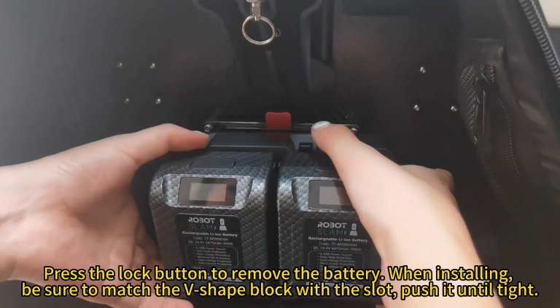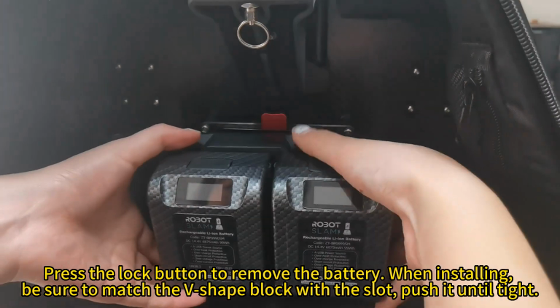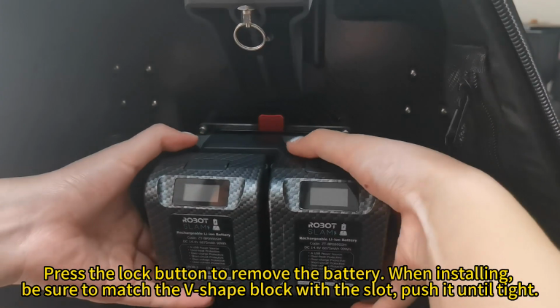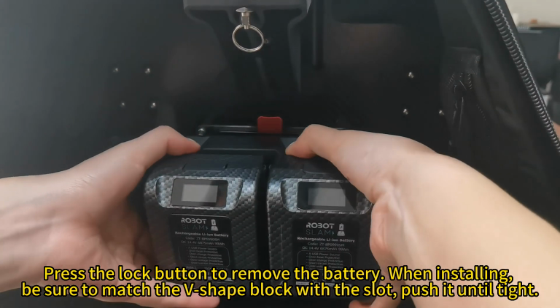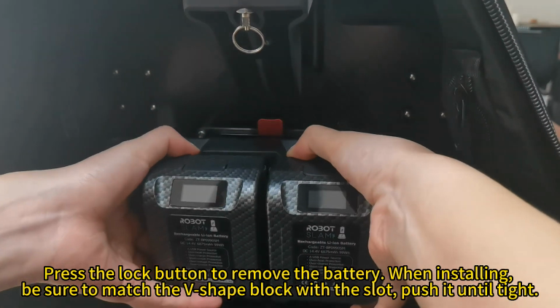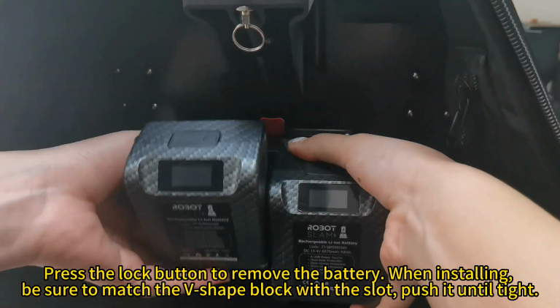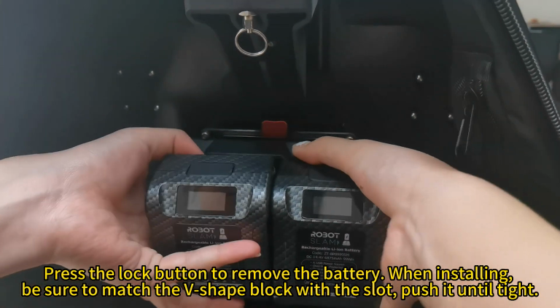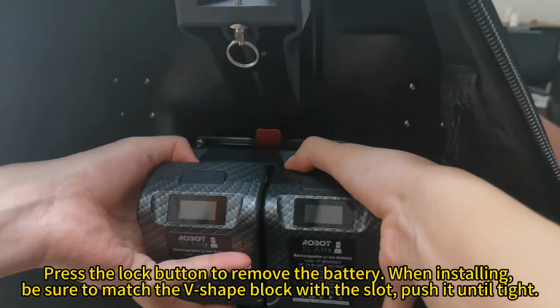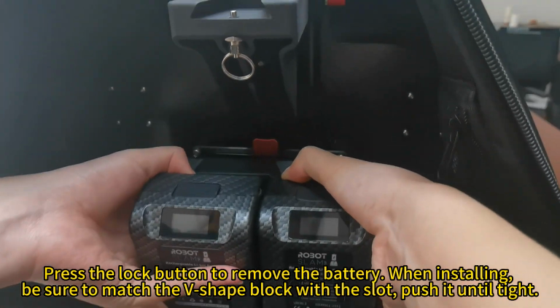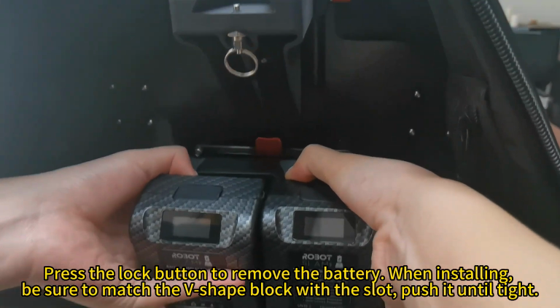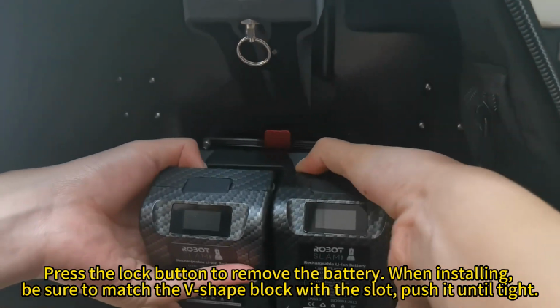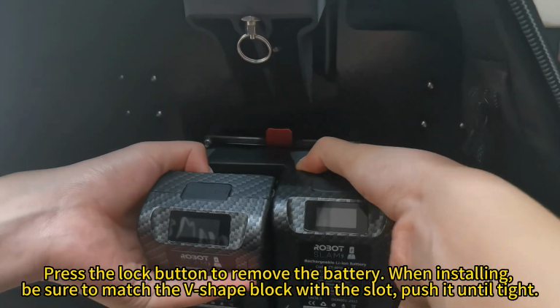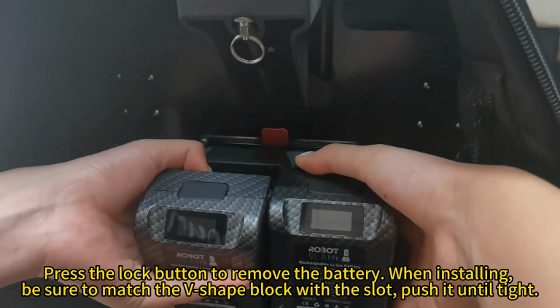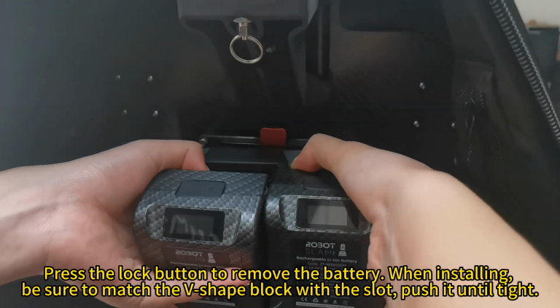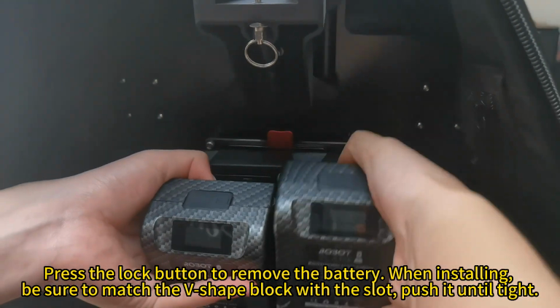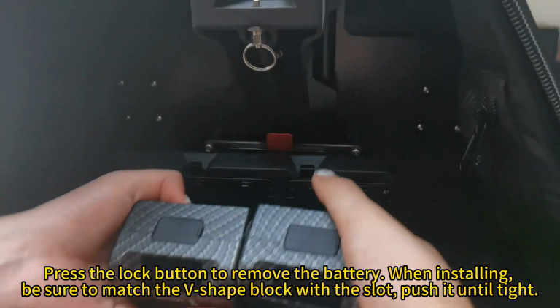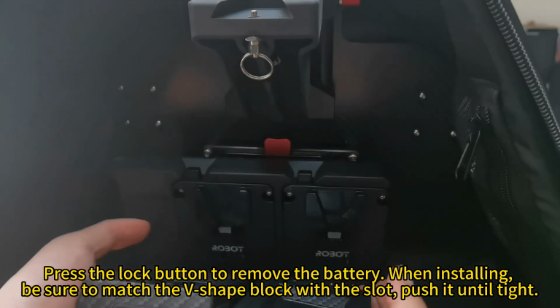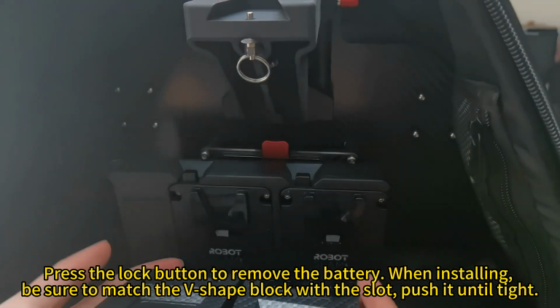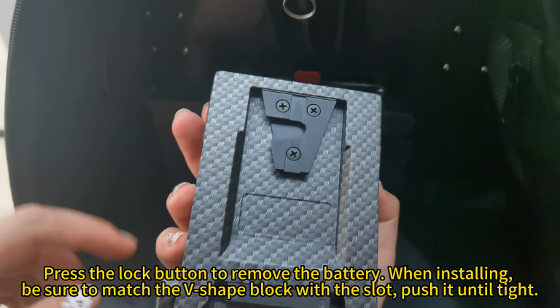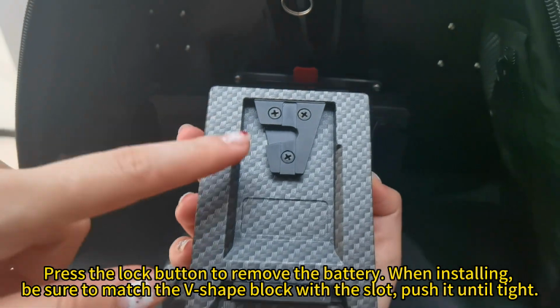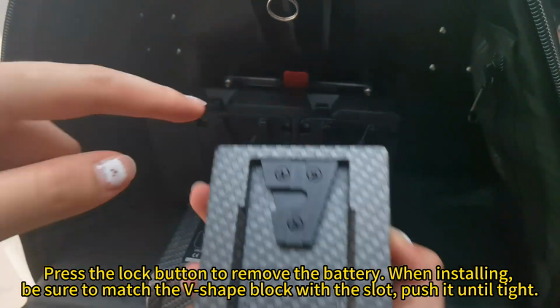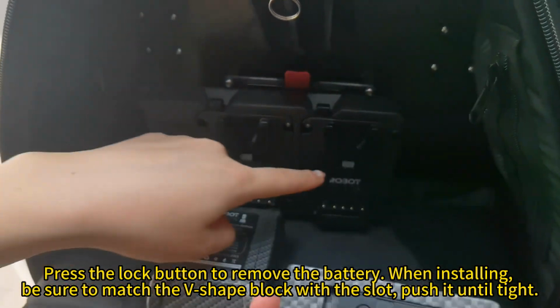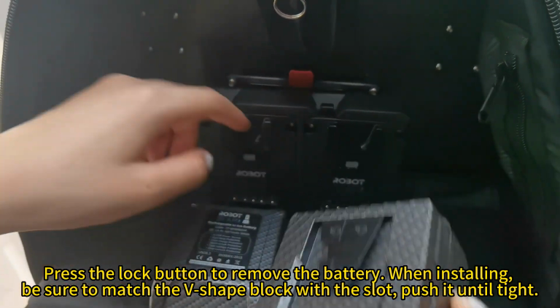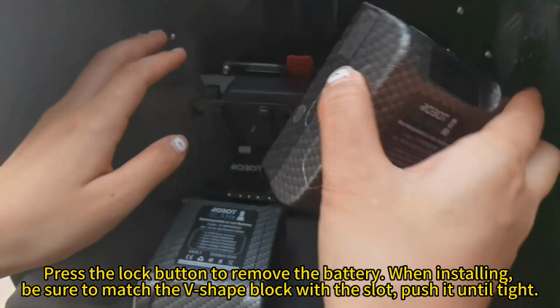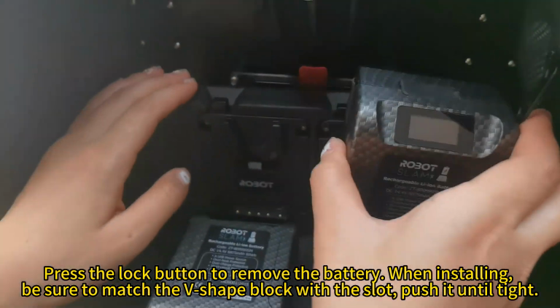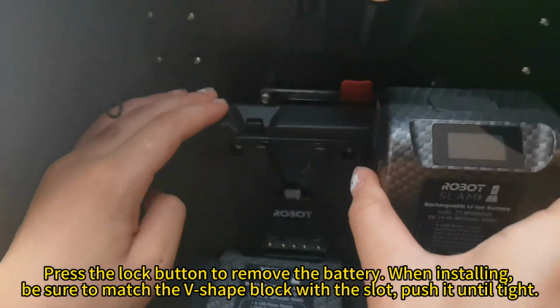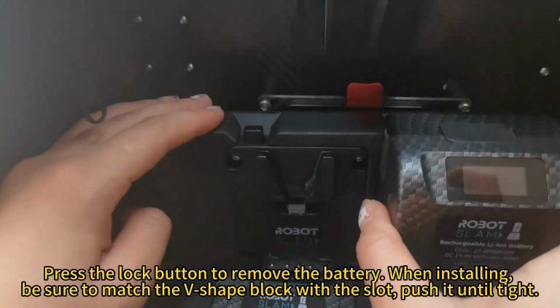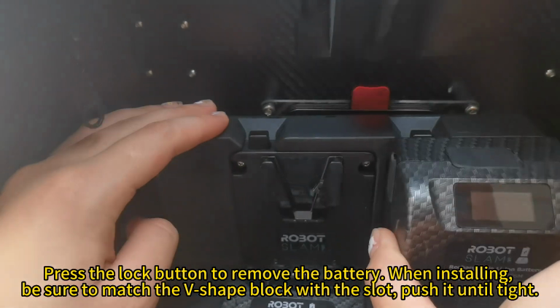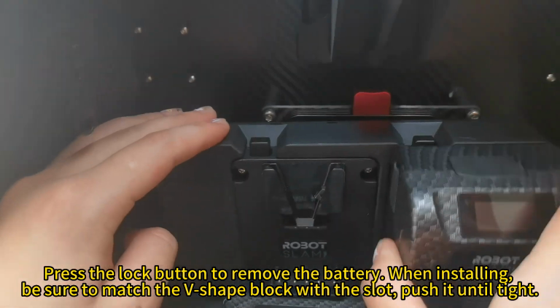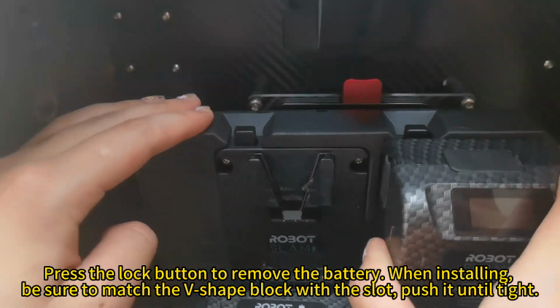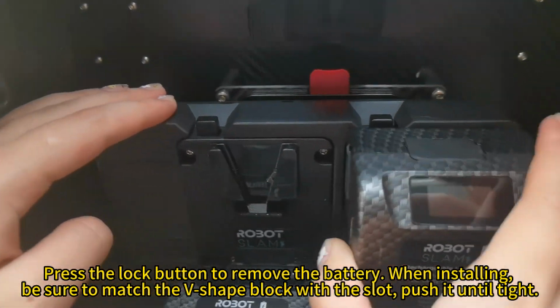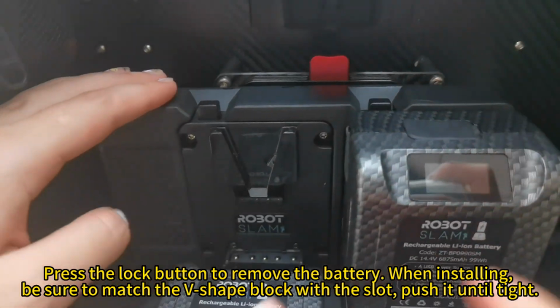Press the lock button to remove the battery. When installing, be sure to match the V-shape block with the slot and push it until tight.